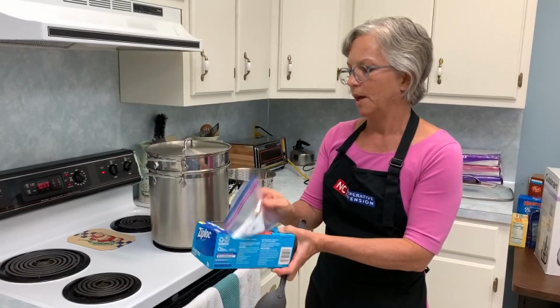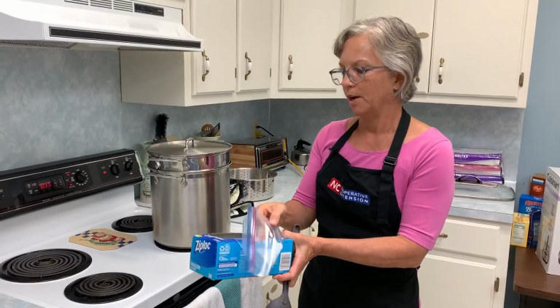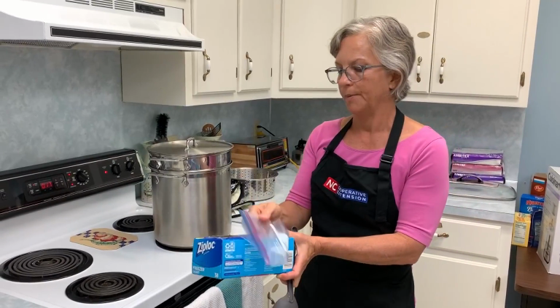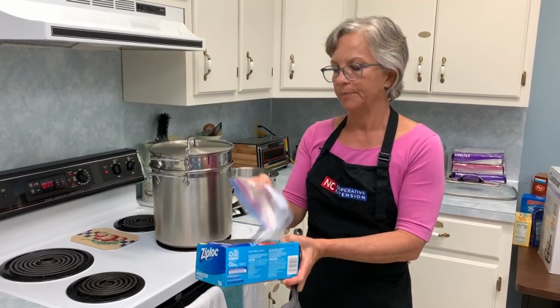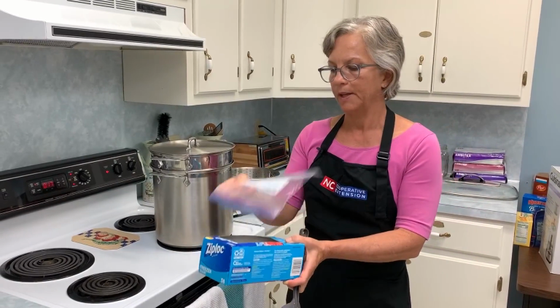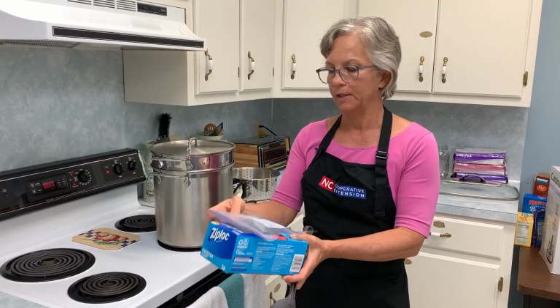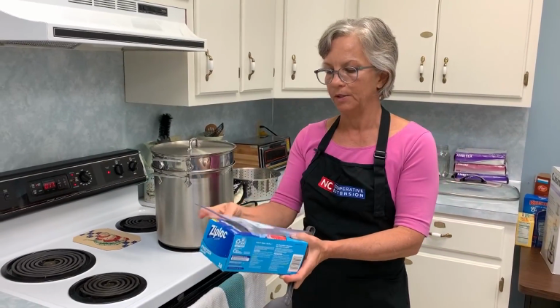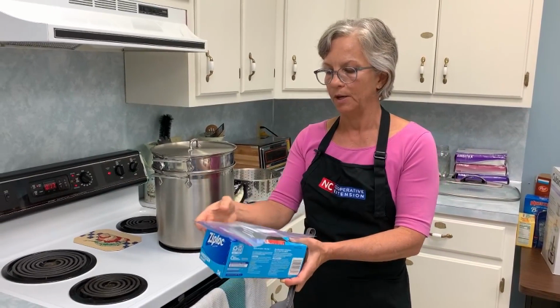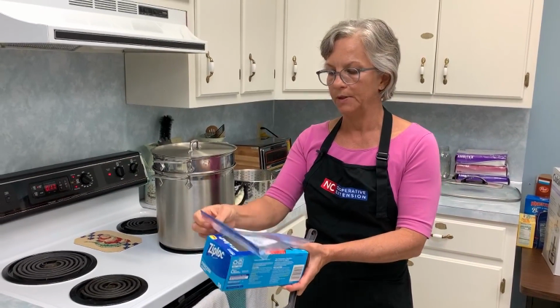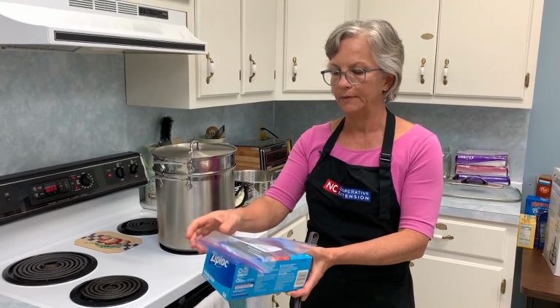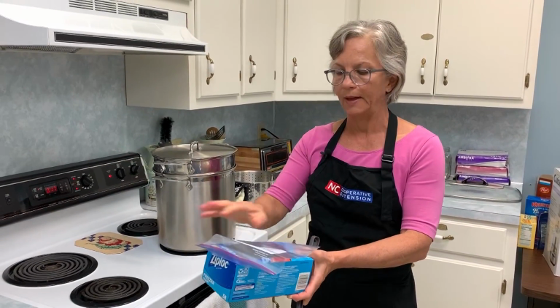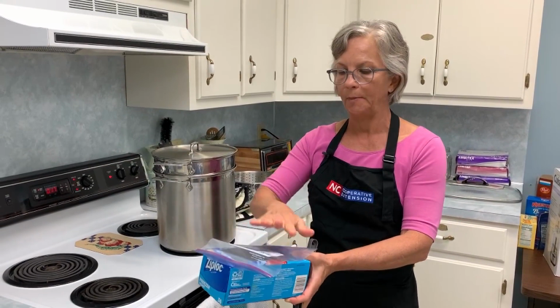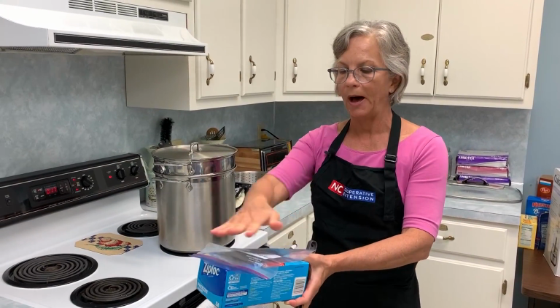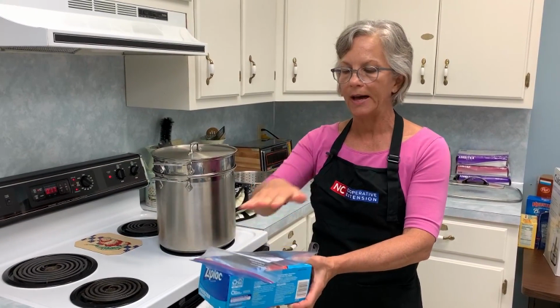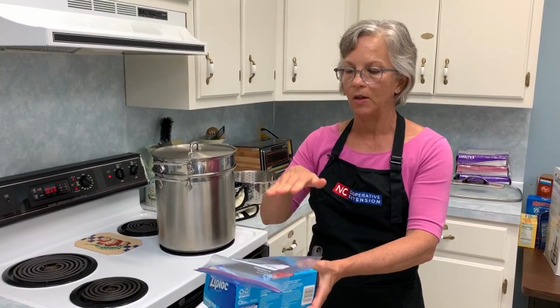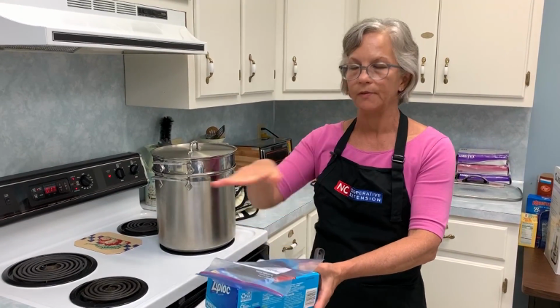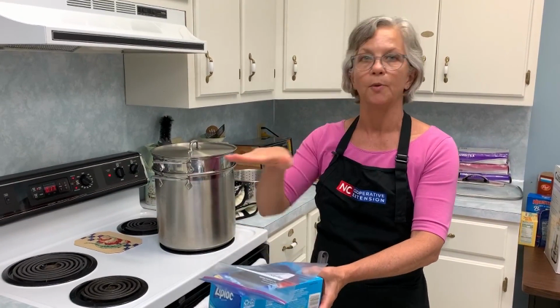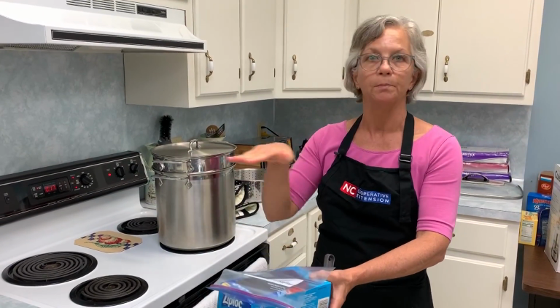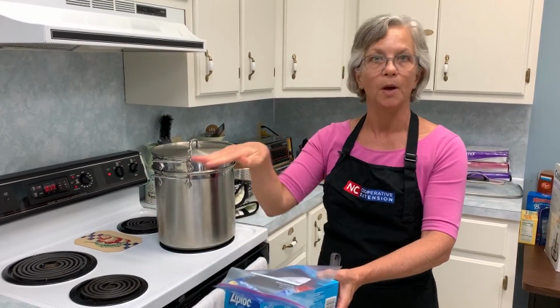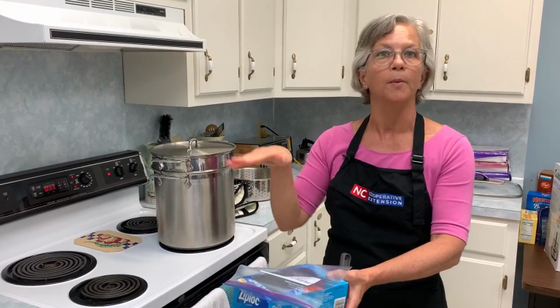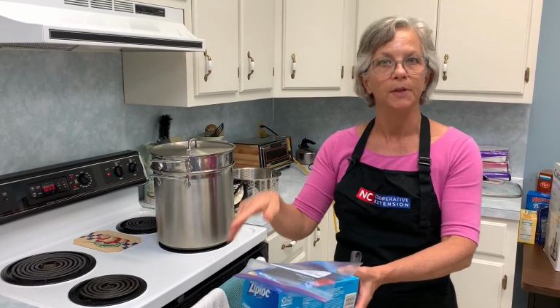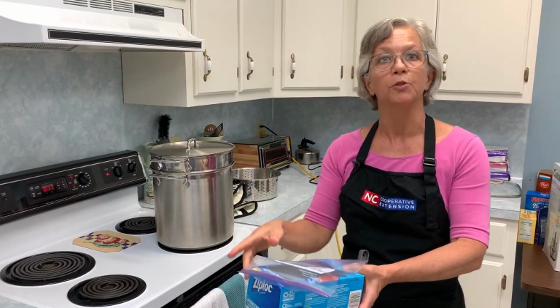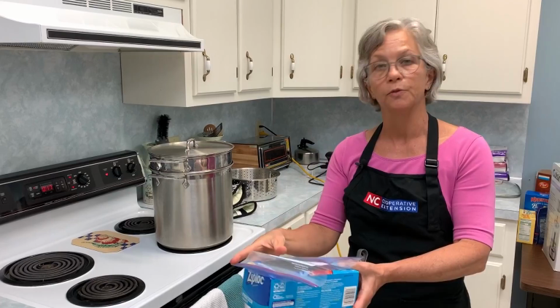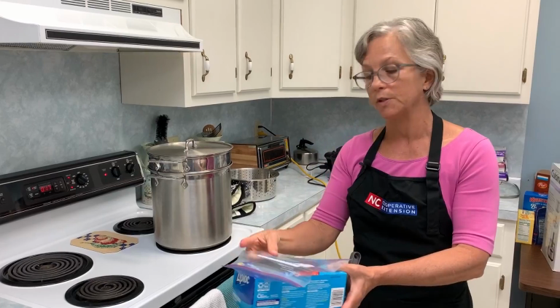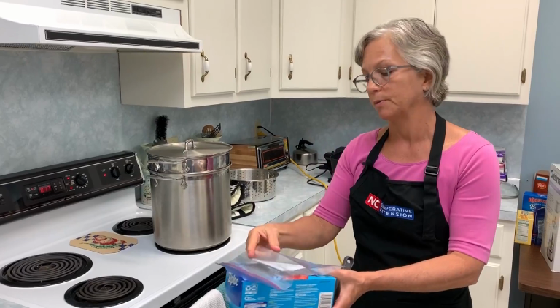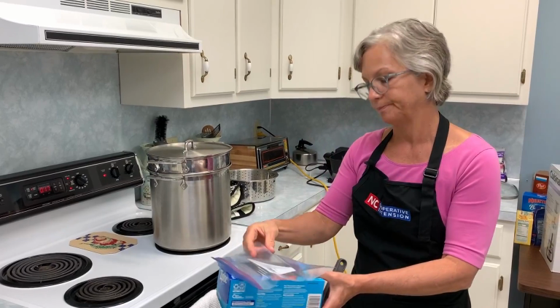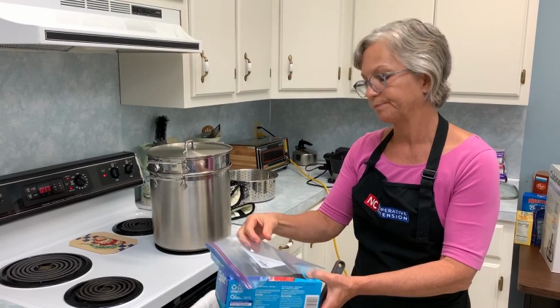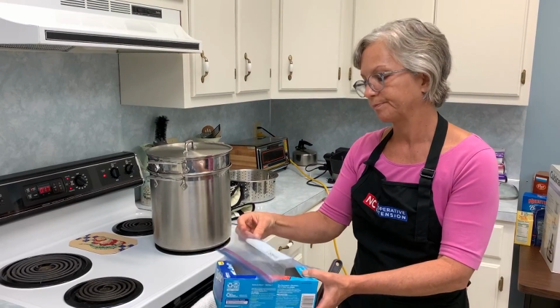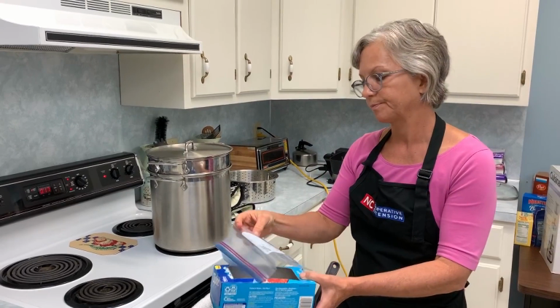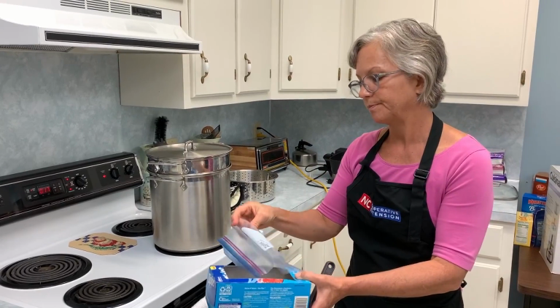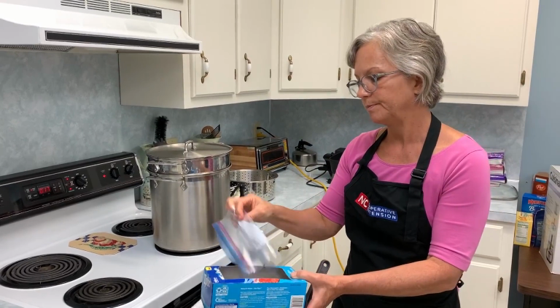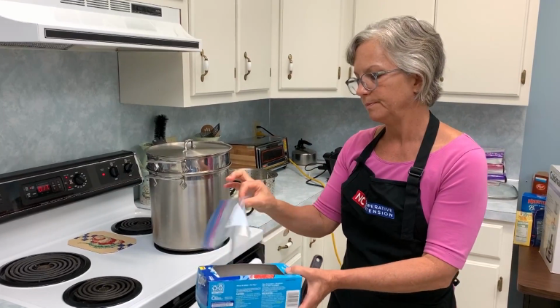Freezer bags with a zip are nice, and vacuum sealing is great if you have that equipment. I would put one cup of grated zucchini in a bag and put the date on there.